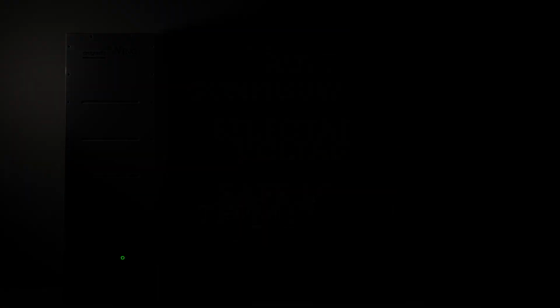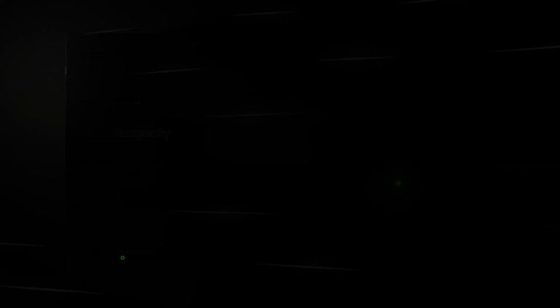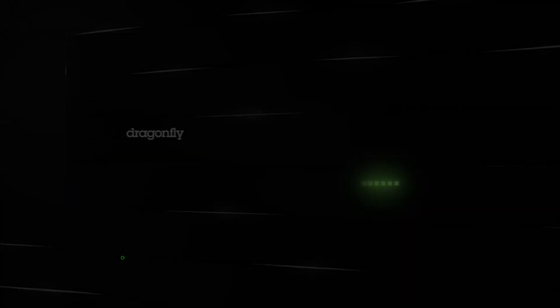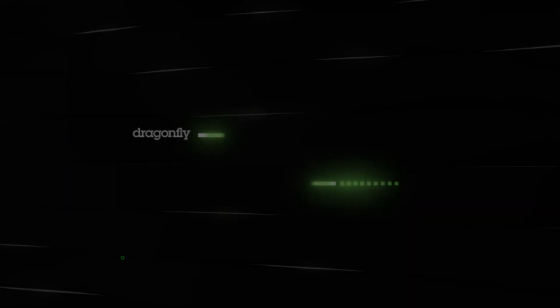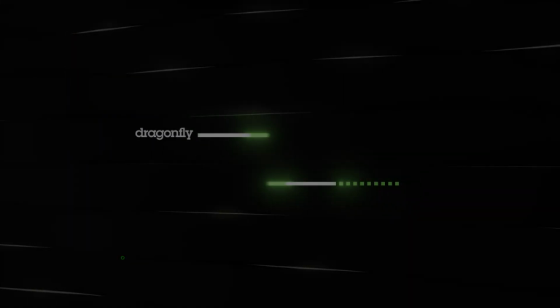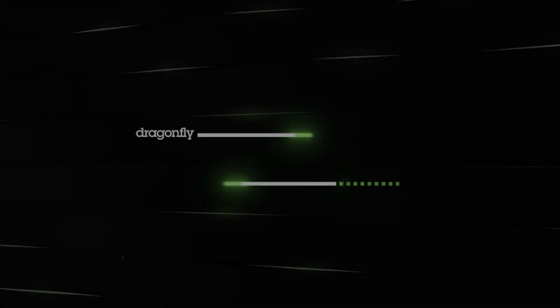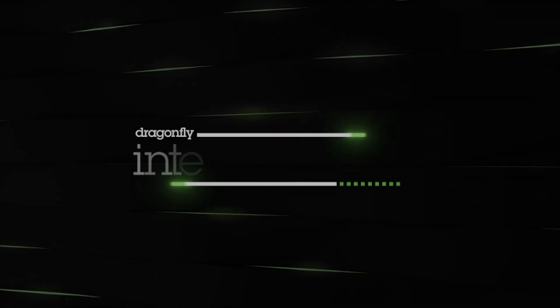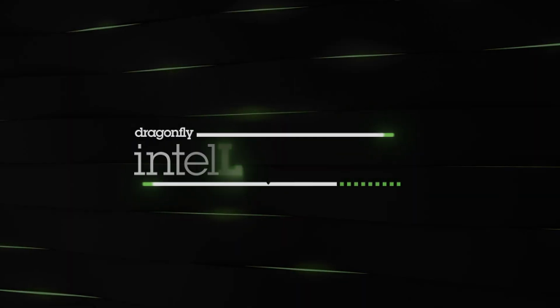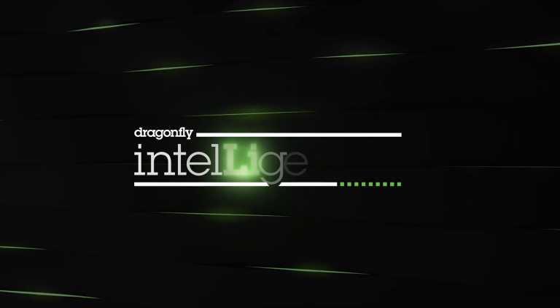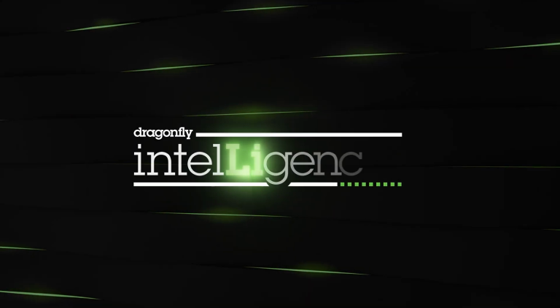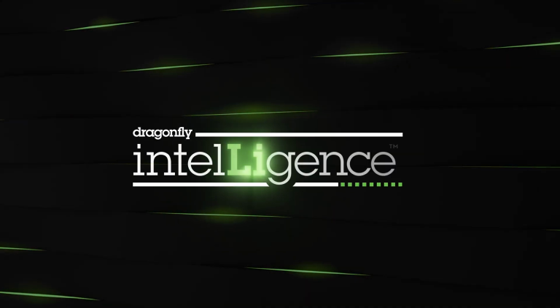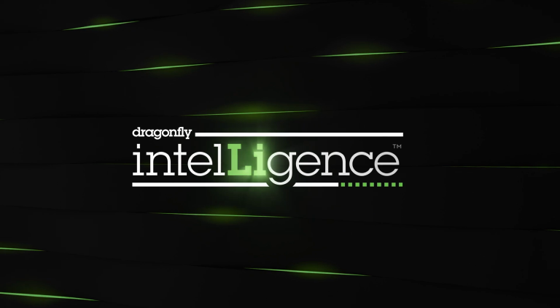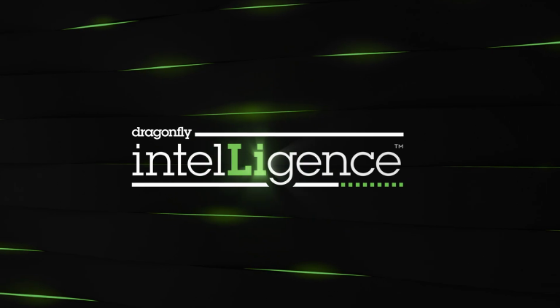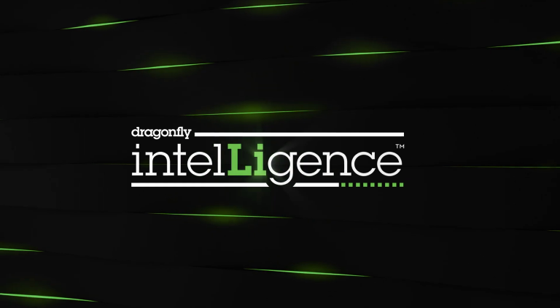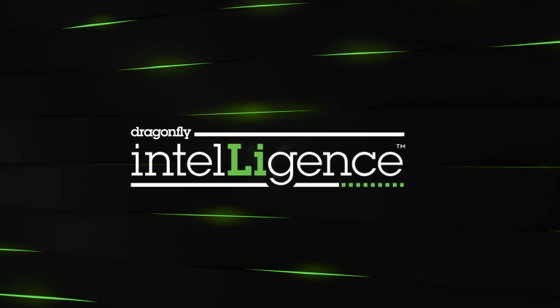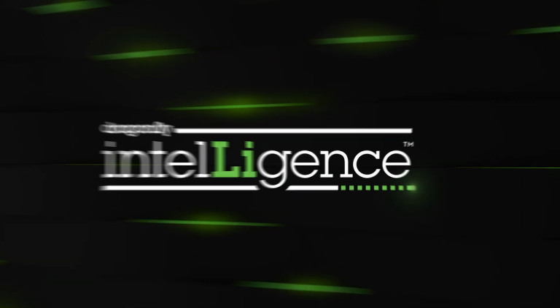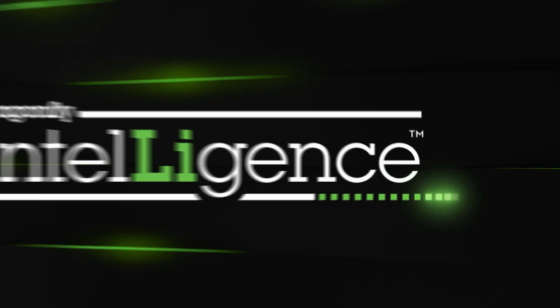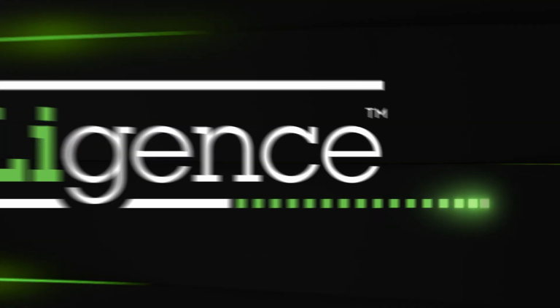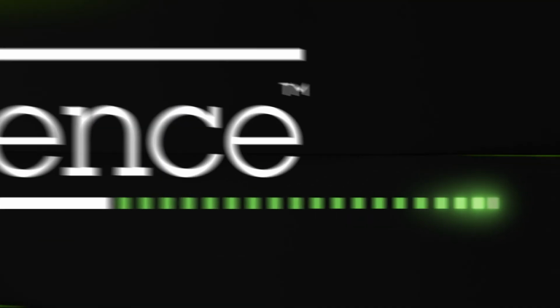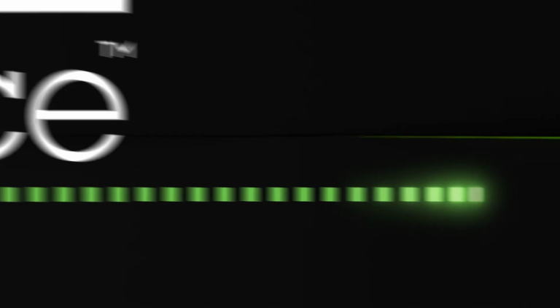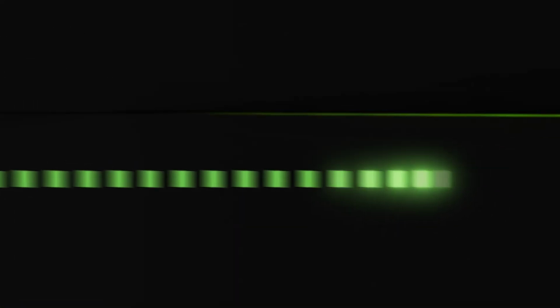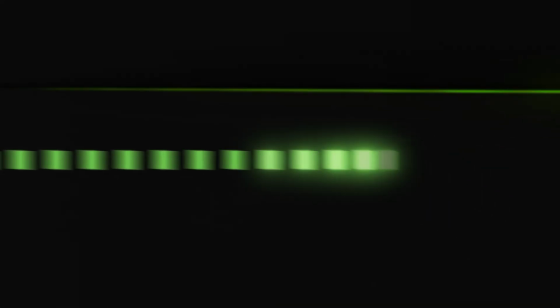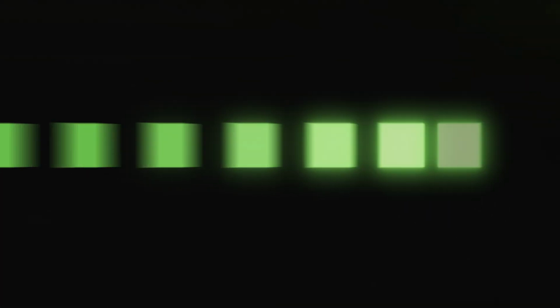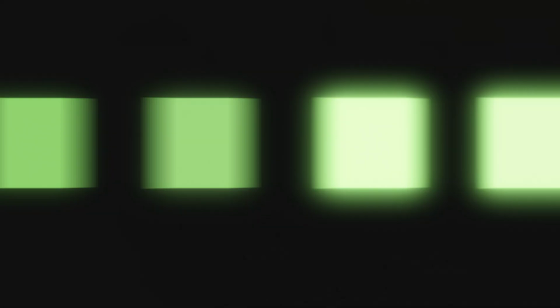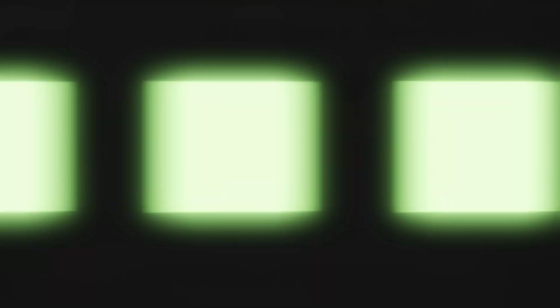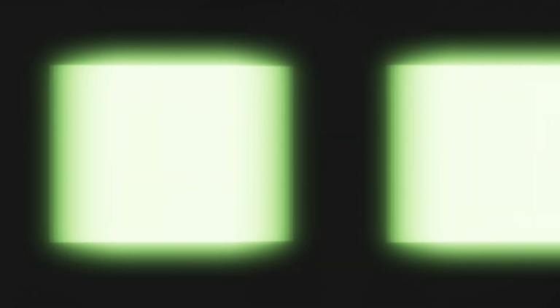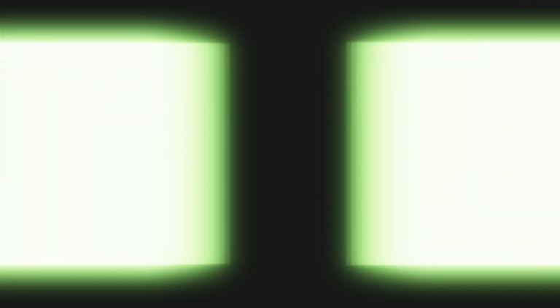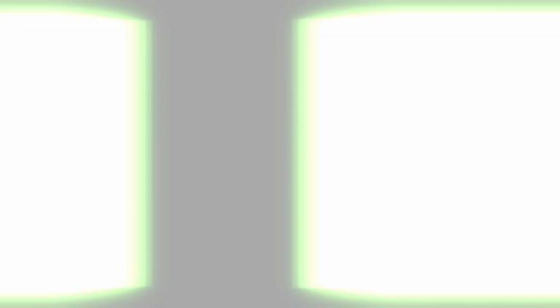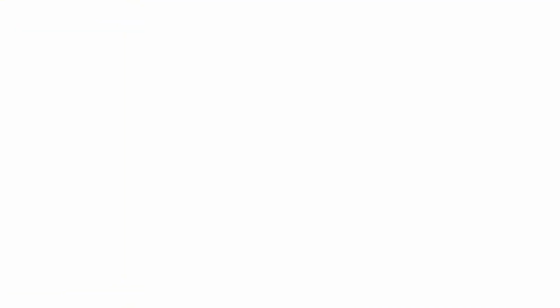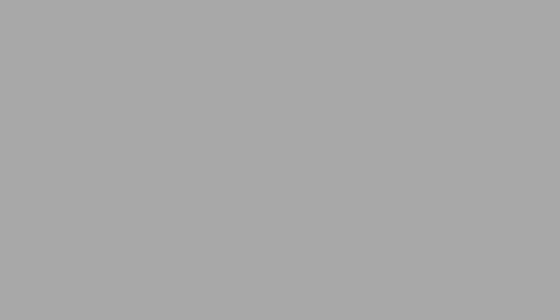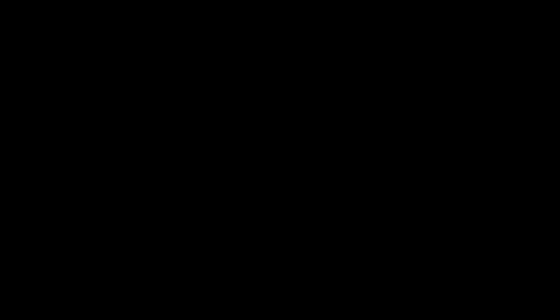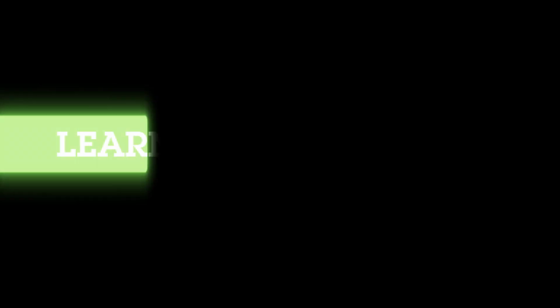Dragonfly Intelligence. It's power you can depend on, with the safety you need.